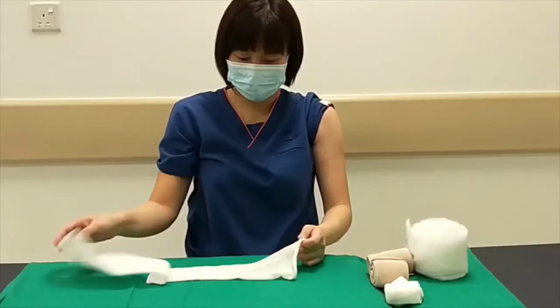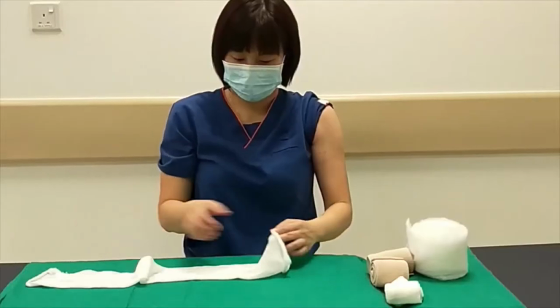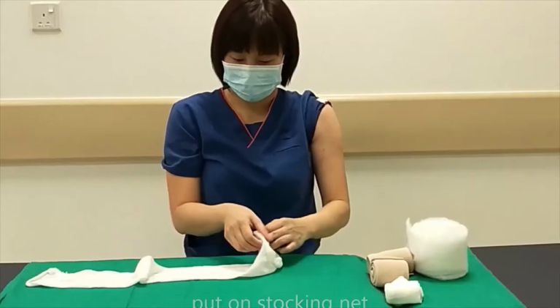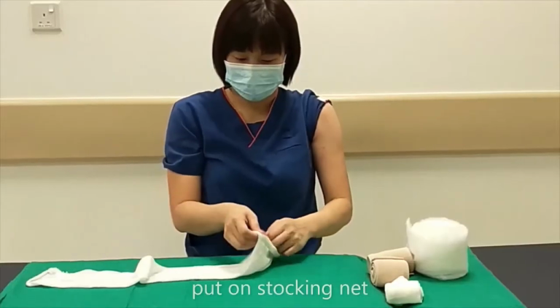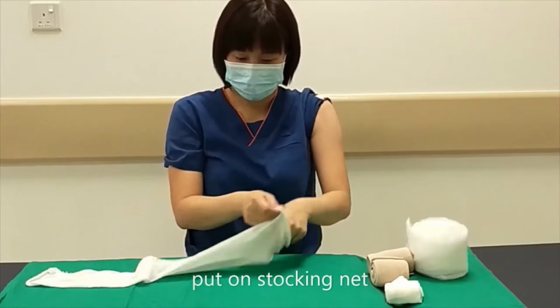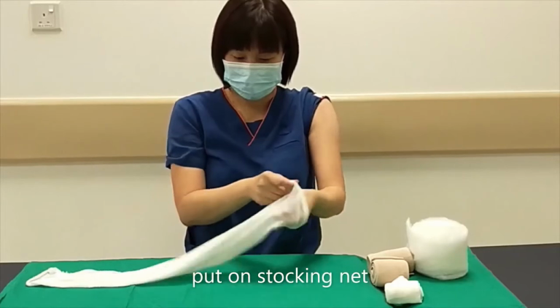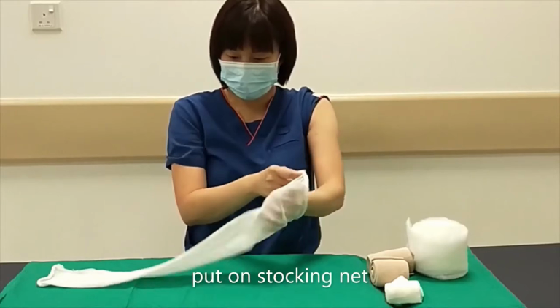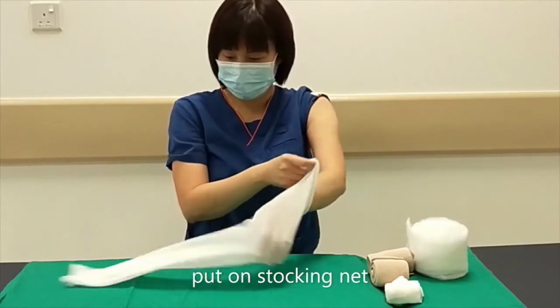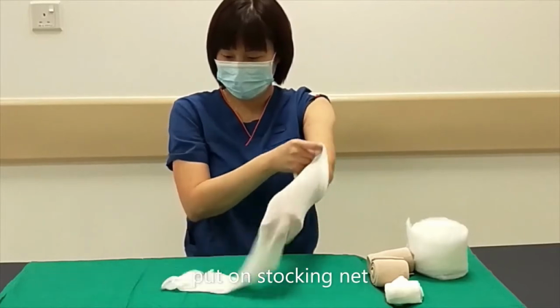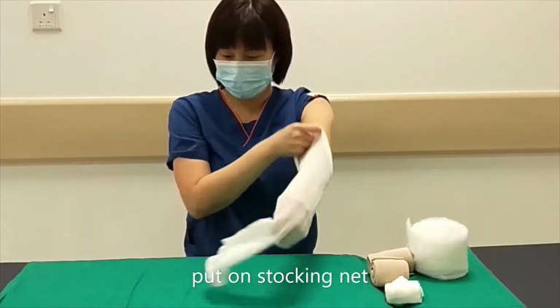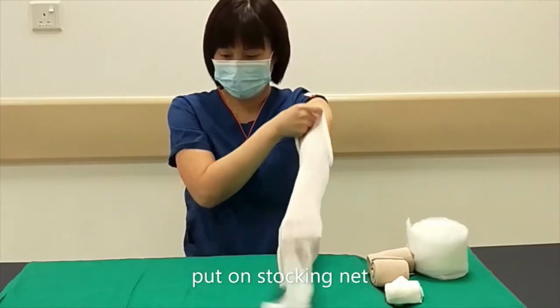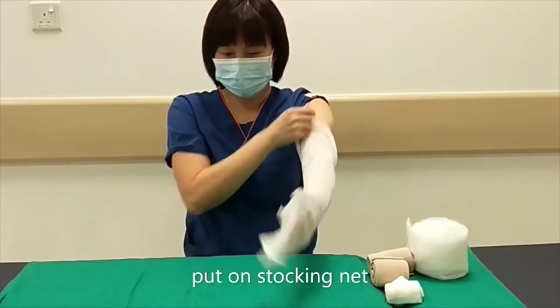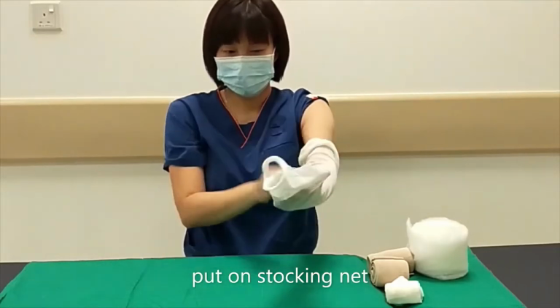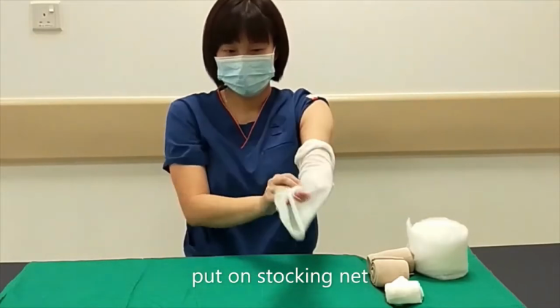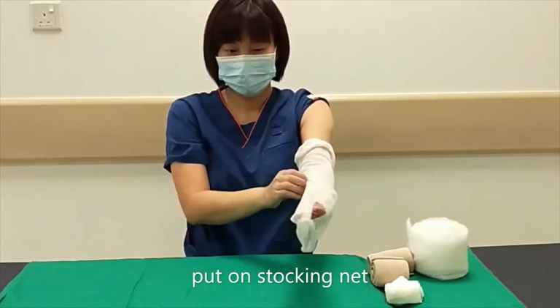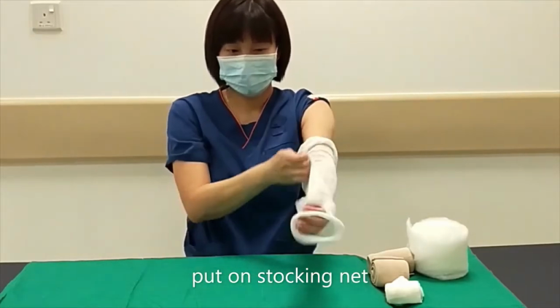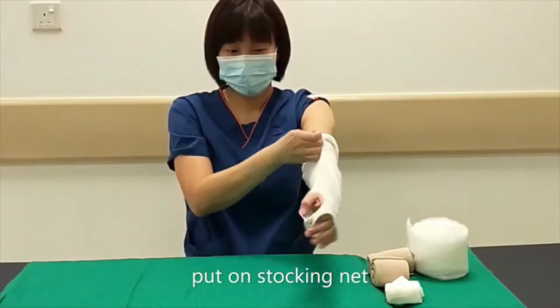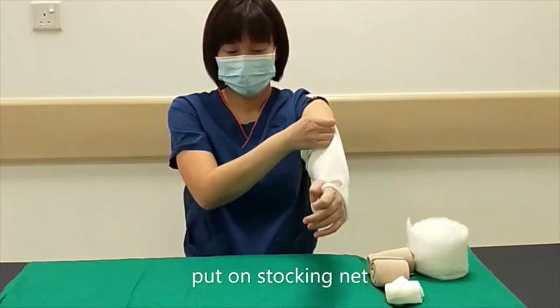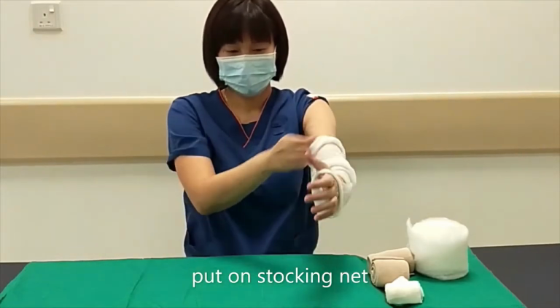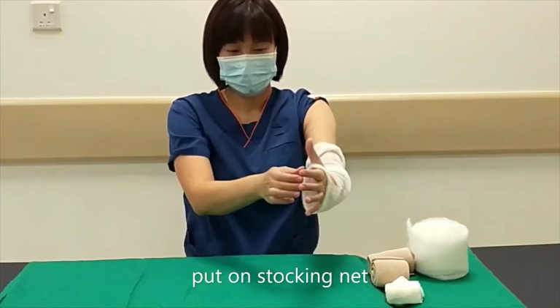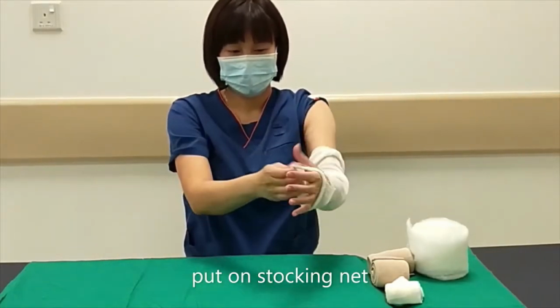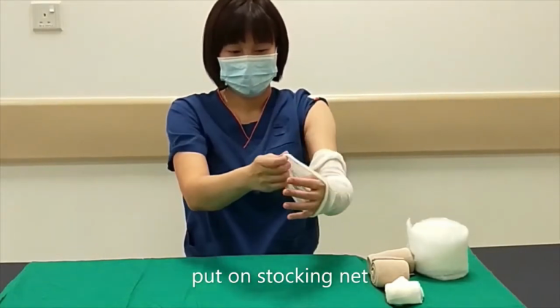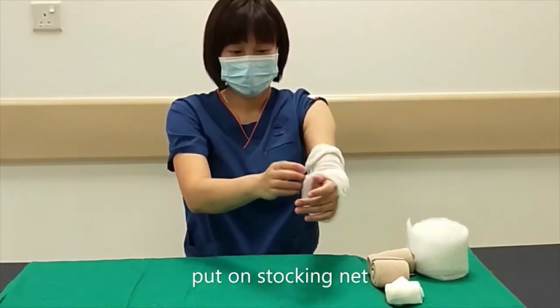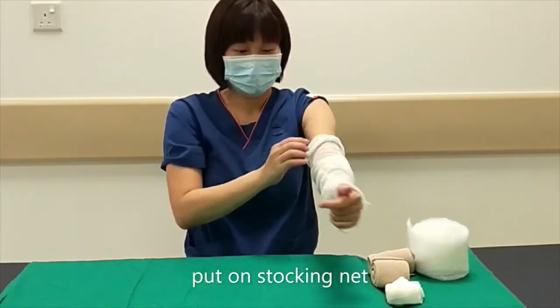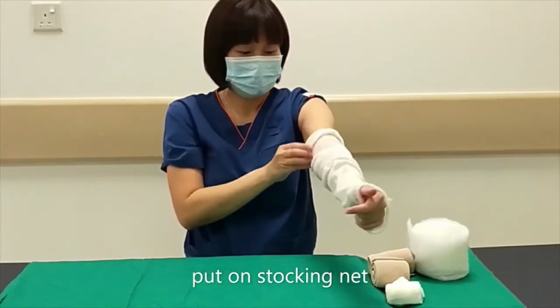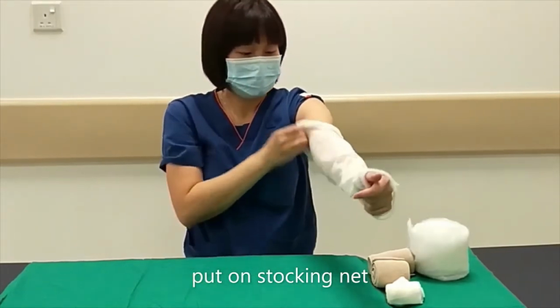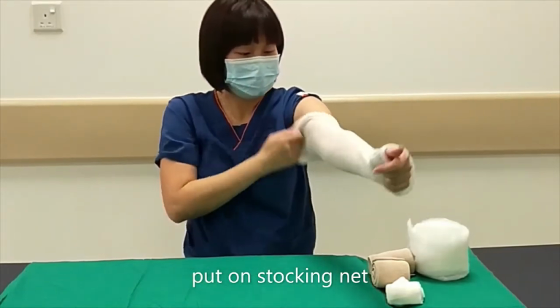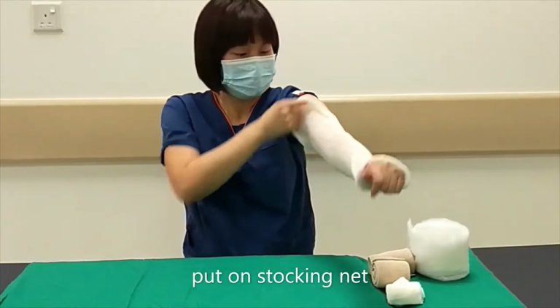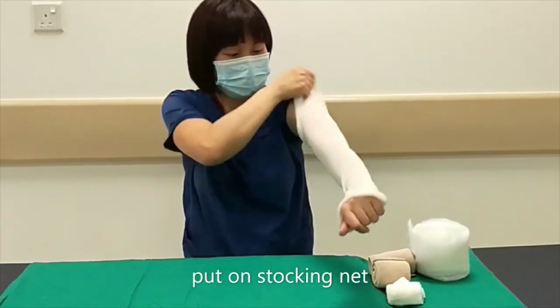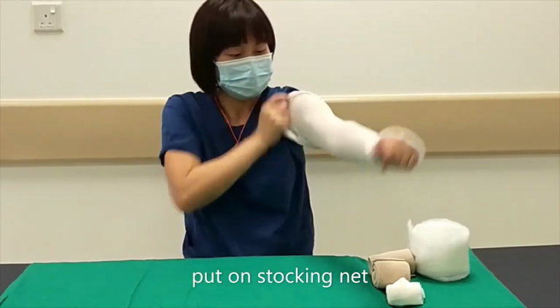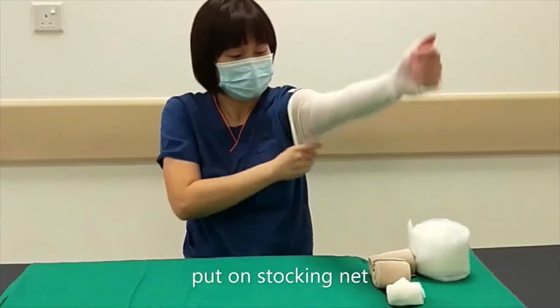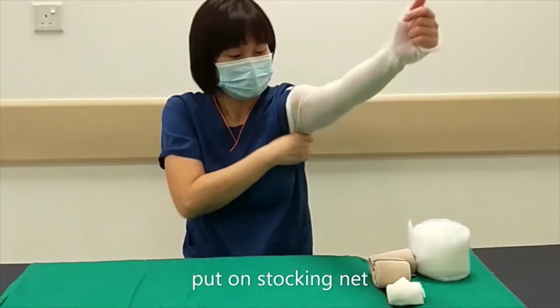Apply a cotton stocking net to protect the skin, rolling it all the way up until the axilla.